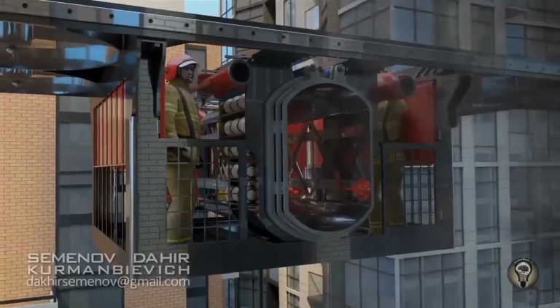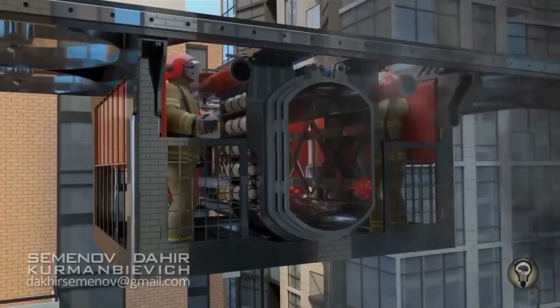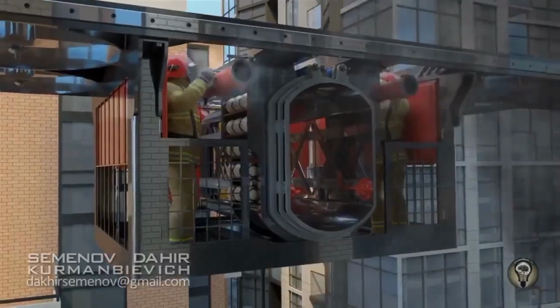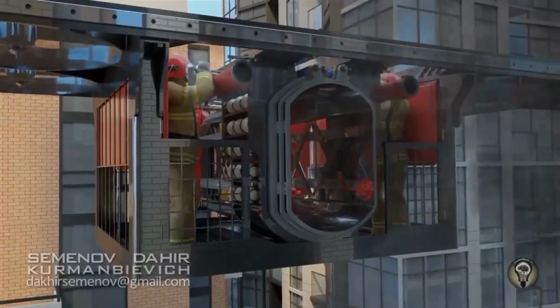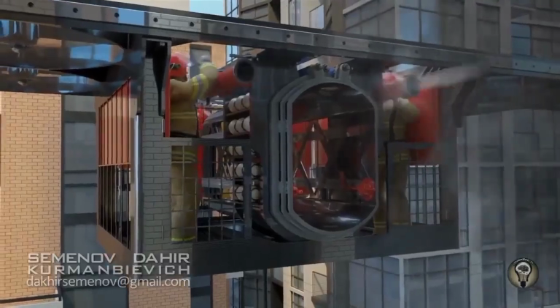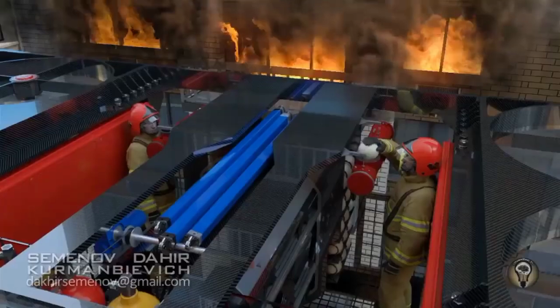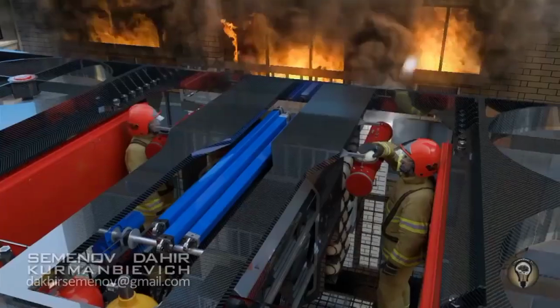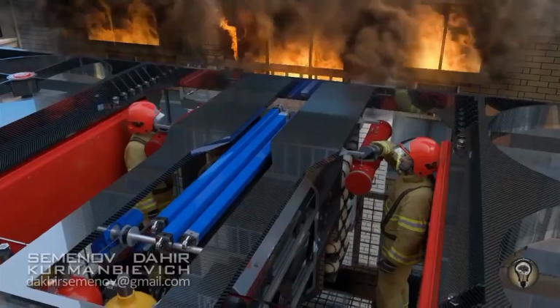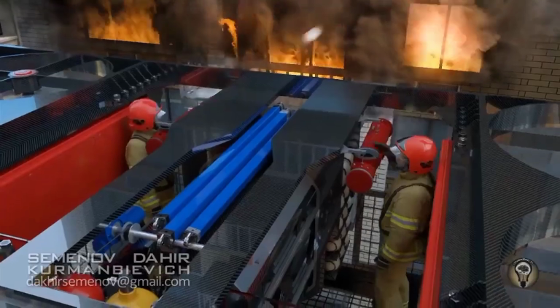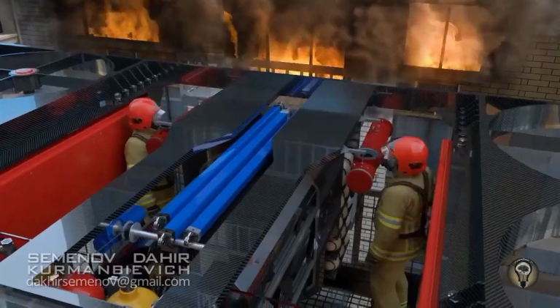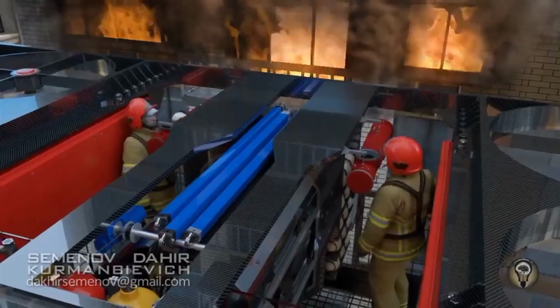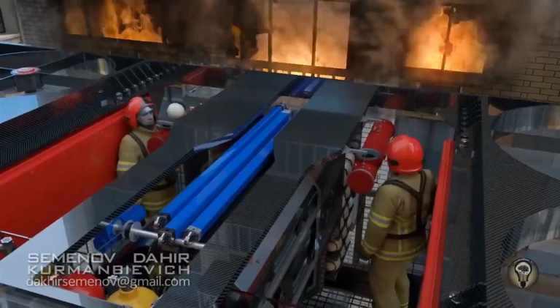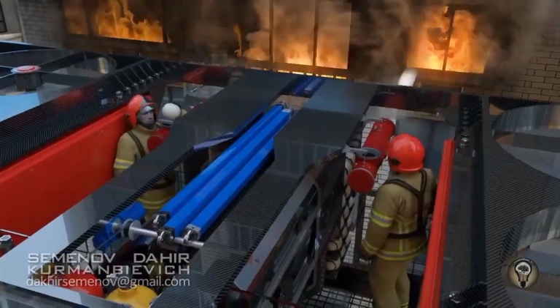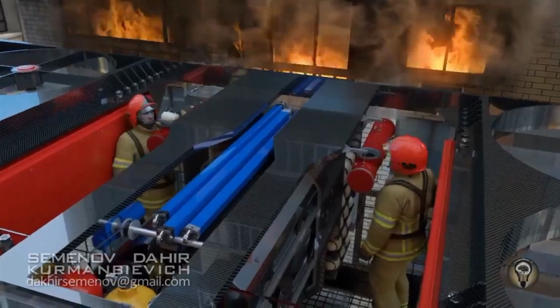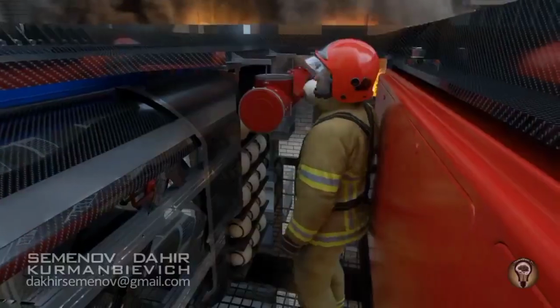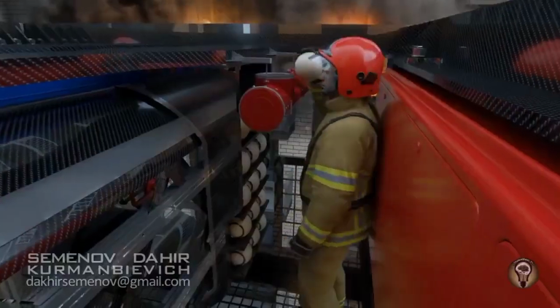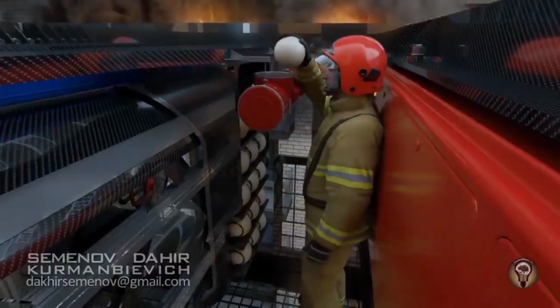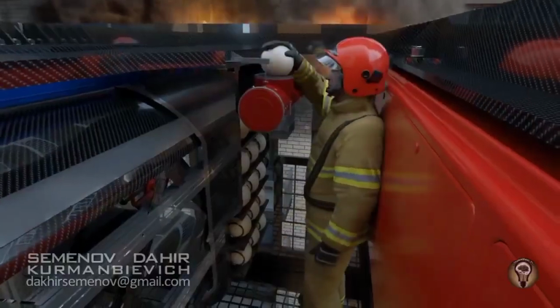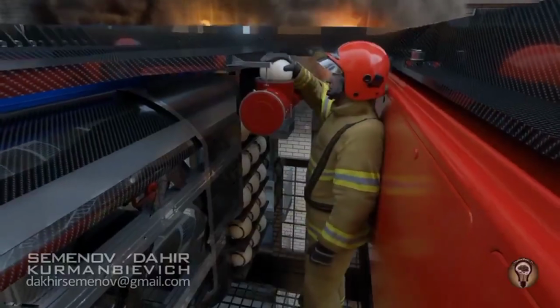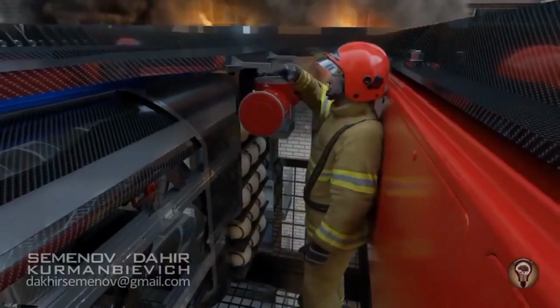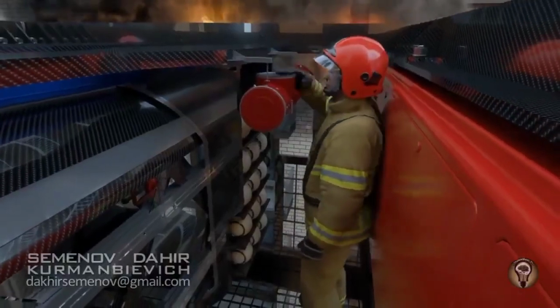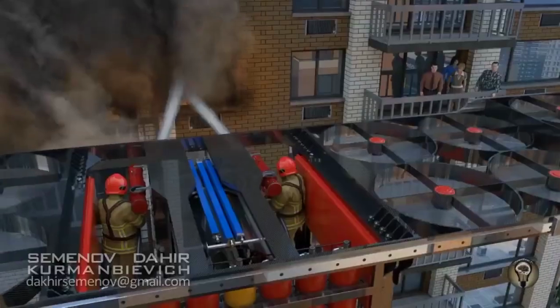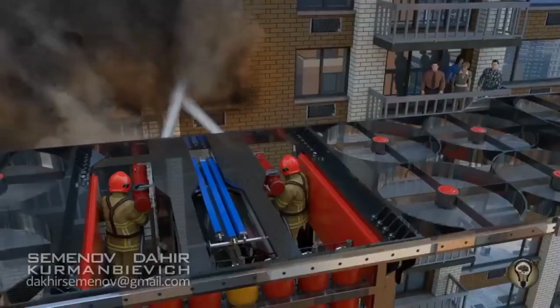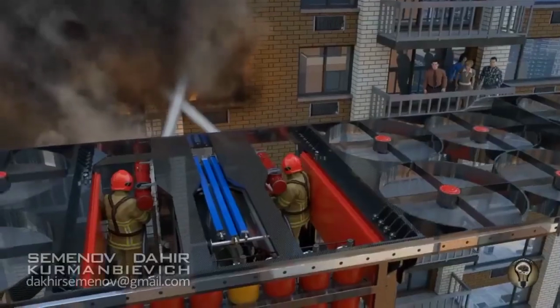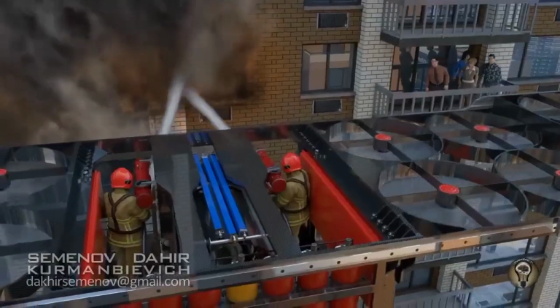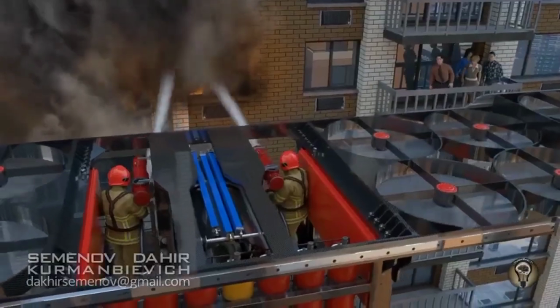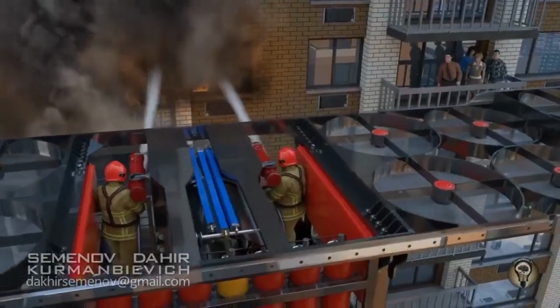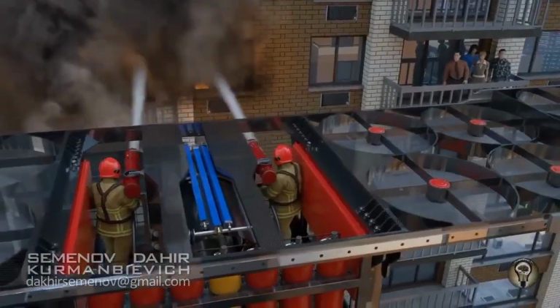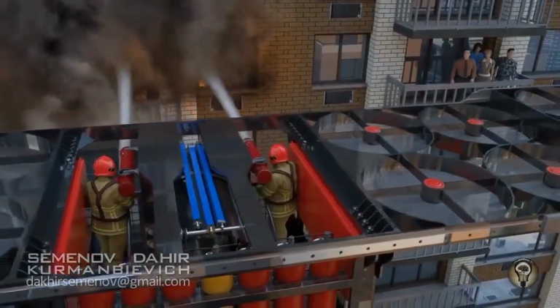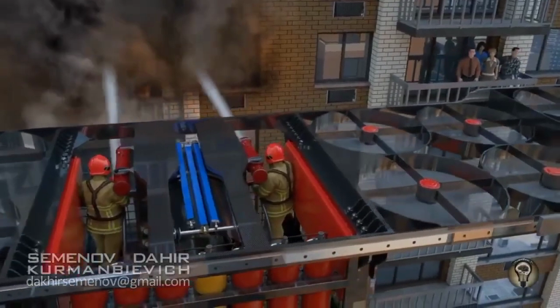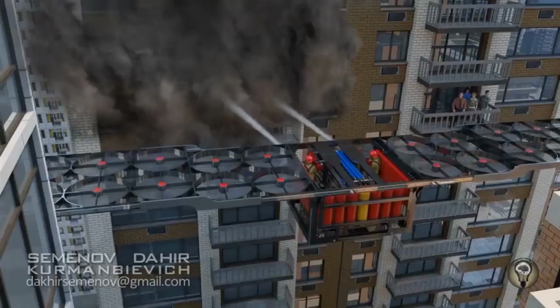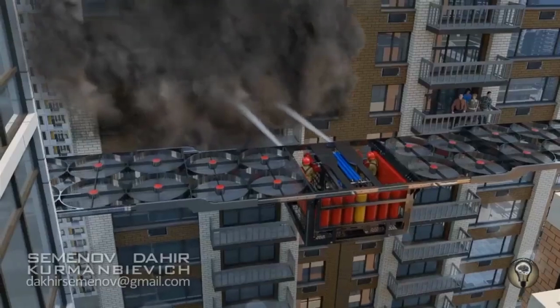Its elevation capabilities enable it to approach the fire swiftly, even in challenging terrain or densely populated urban areas.